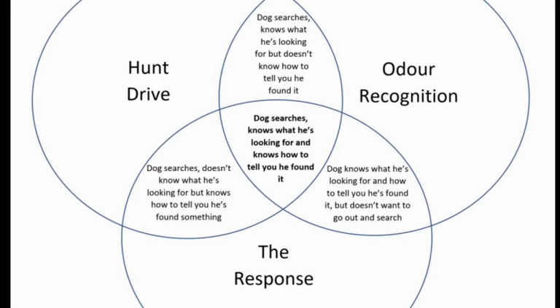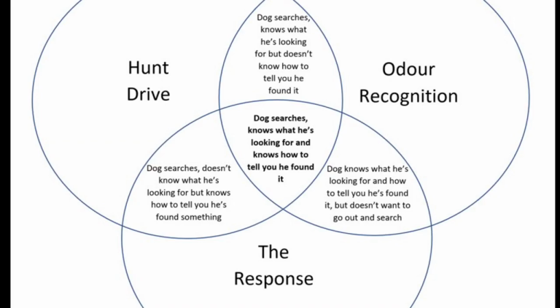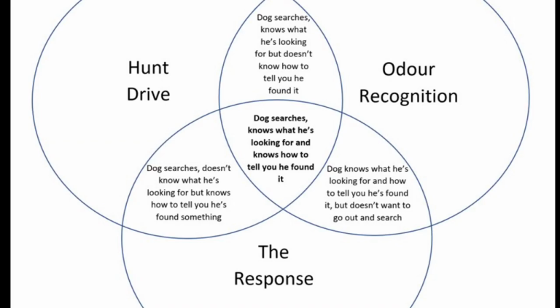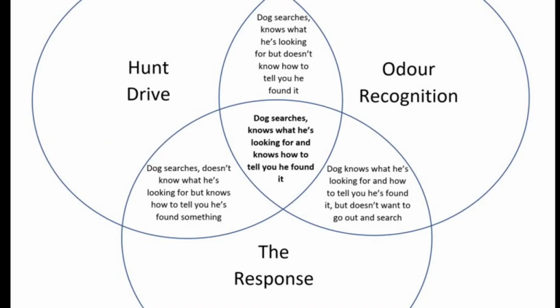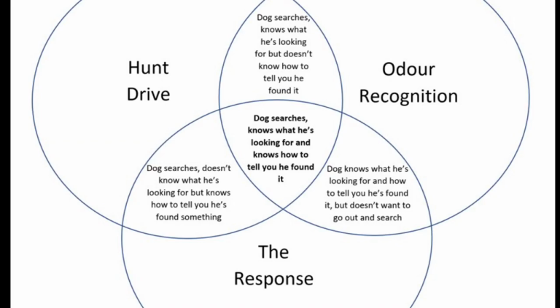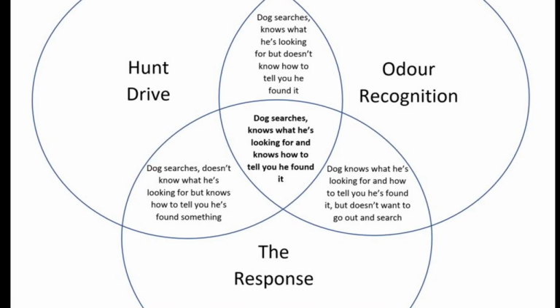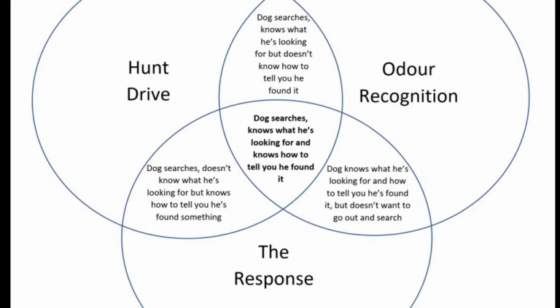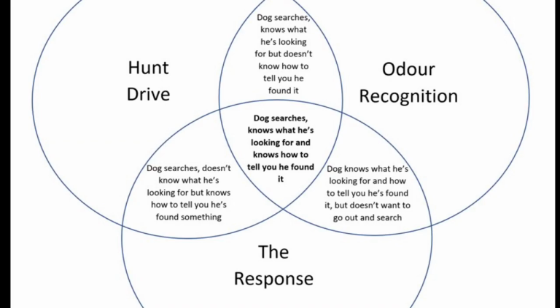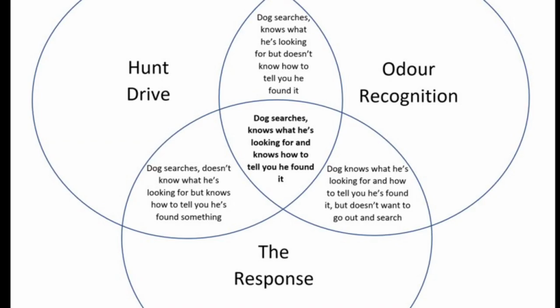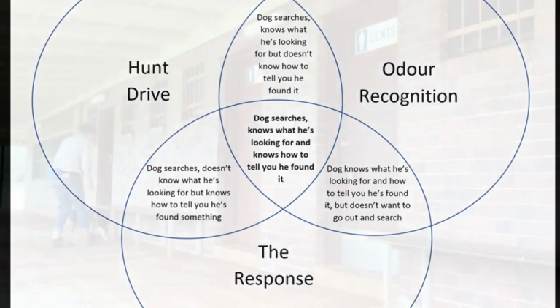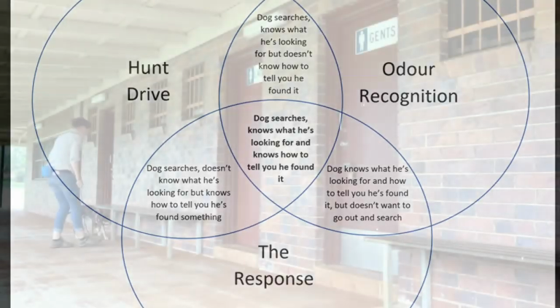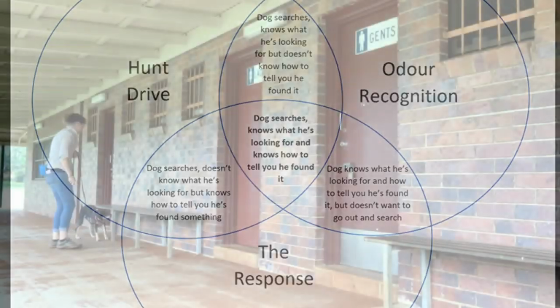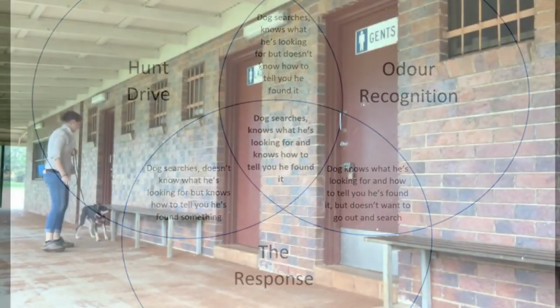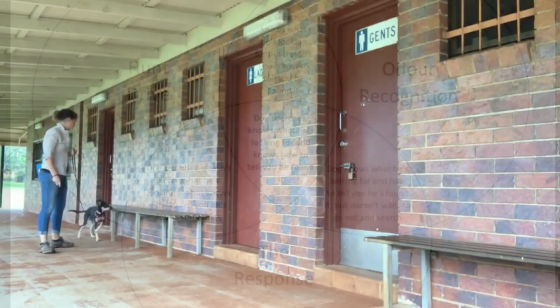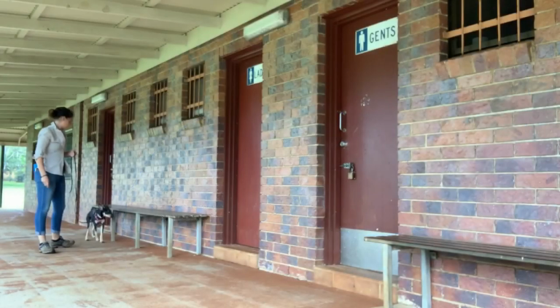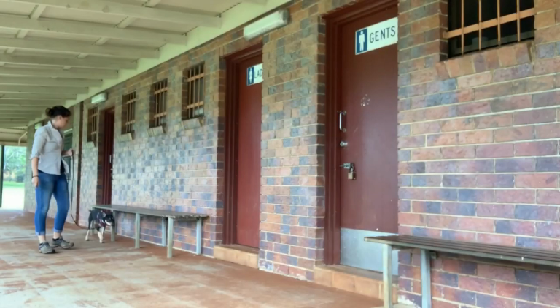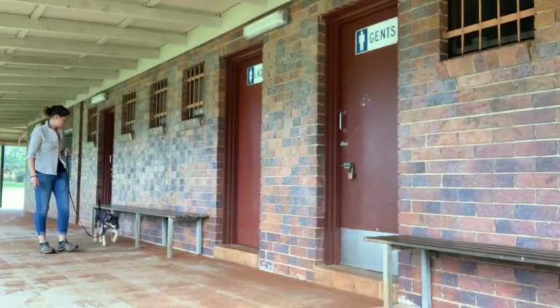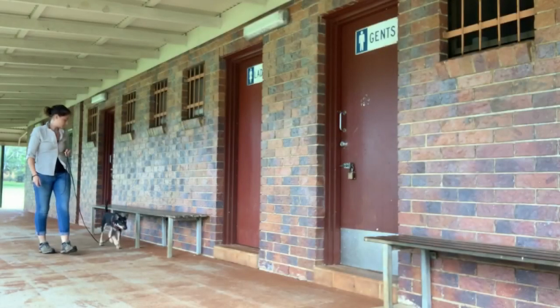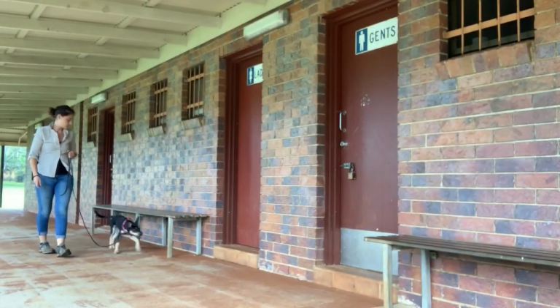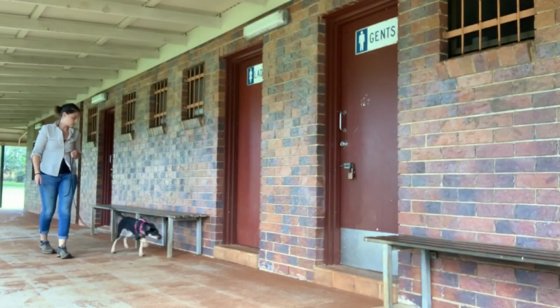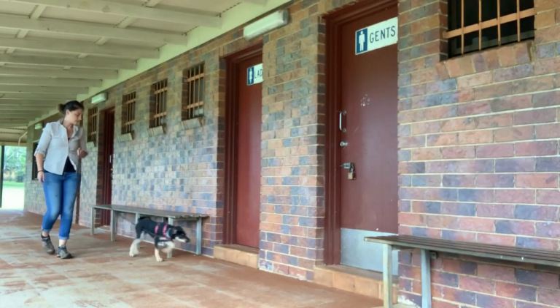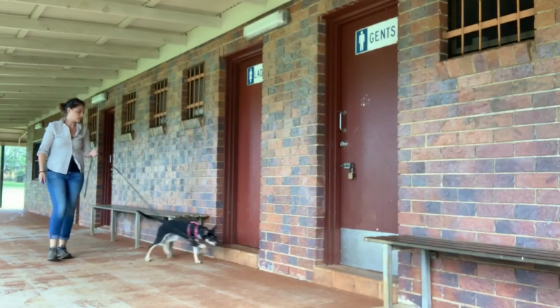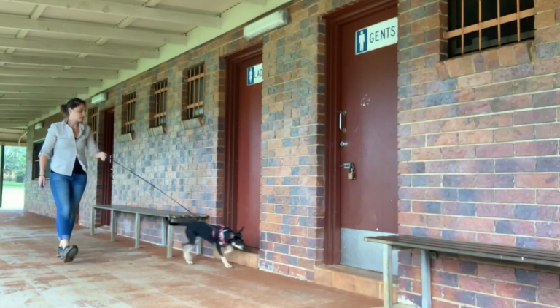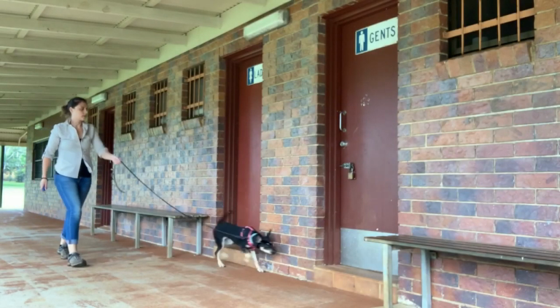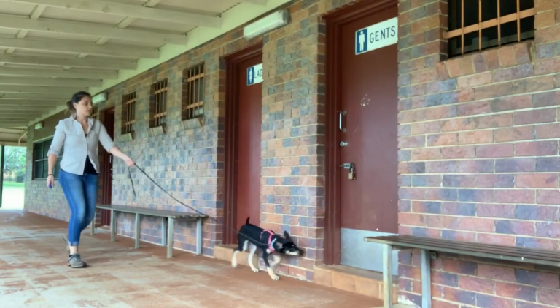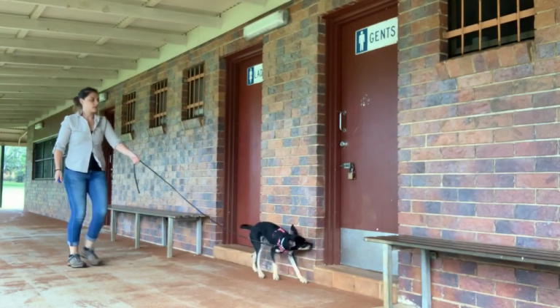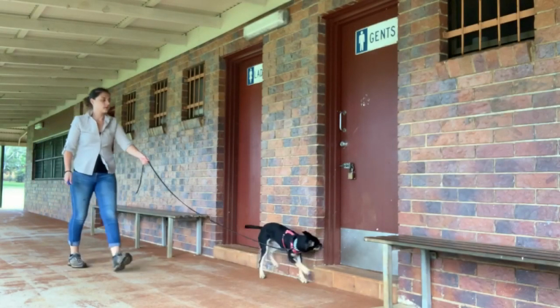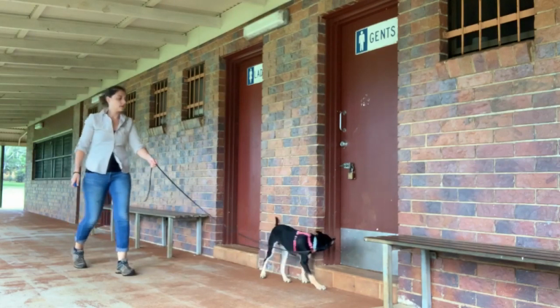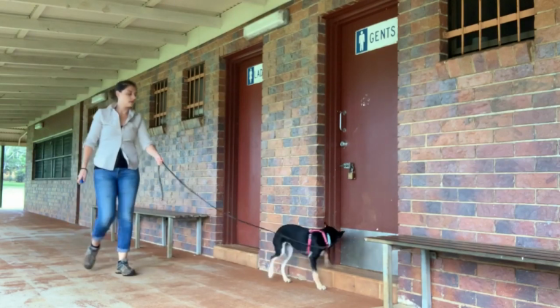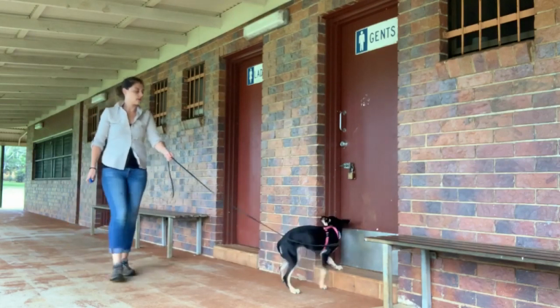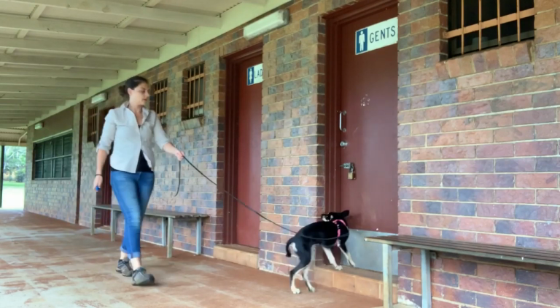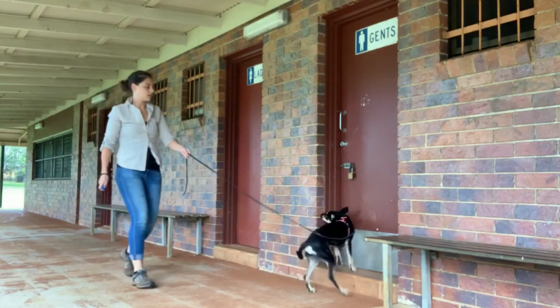When our reinforcement history for the response out-competes that of the search, we're probably going to run into false and fringe alert problems.